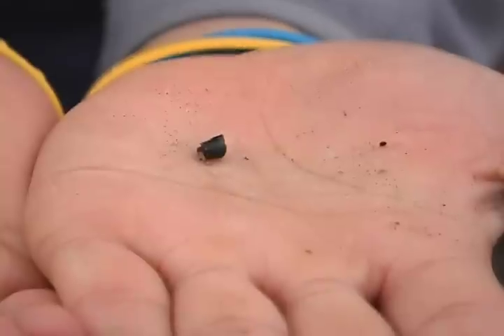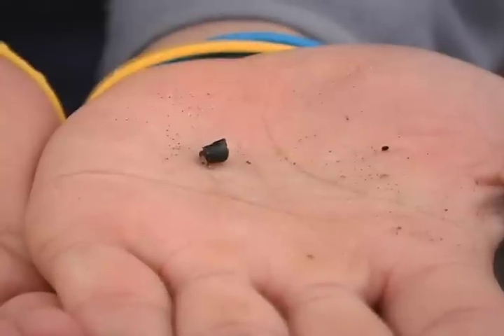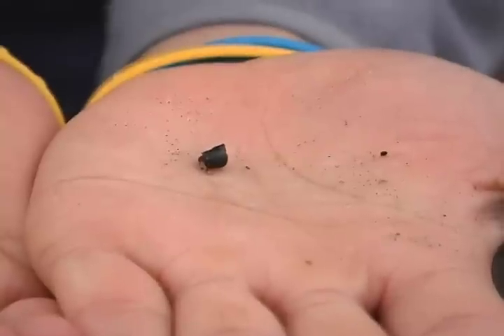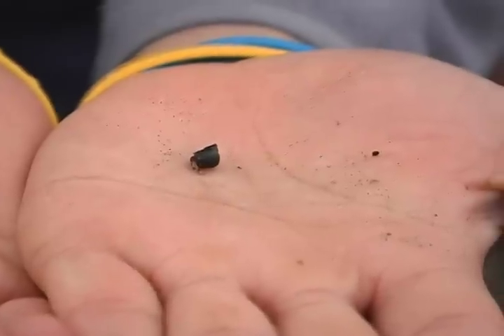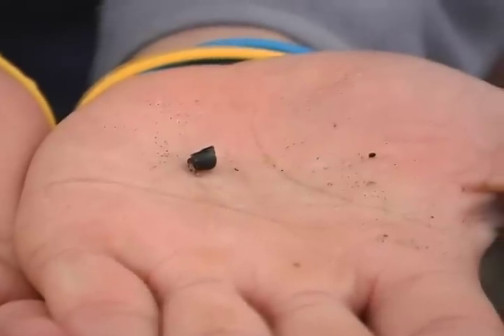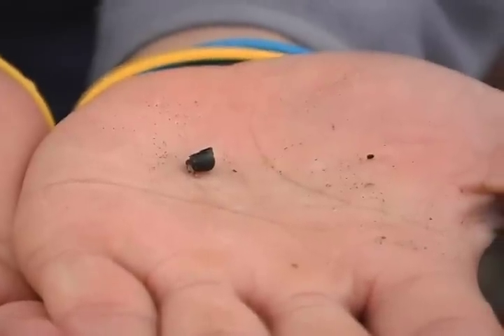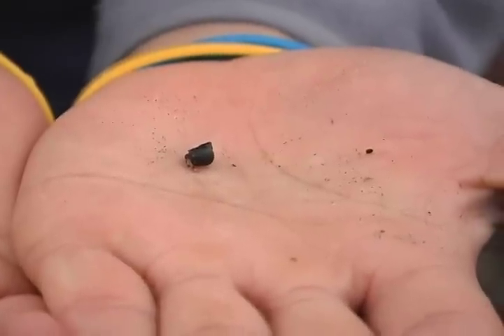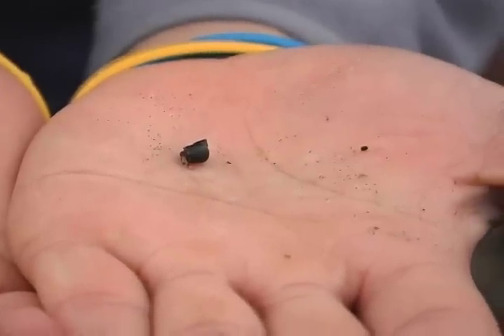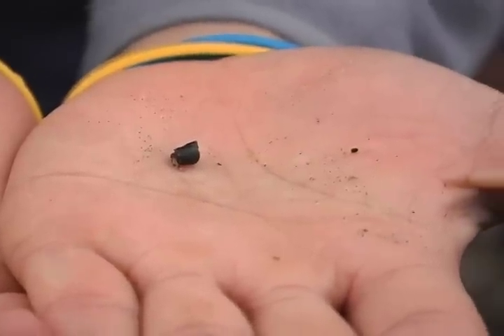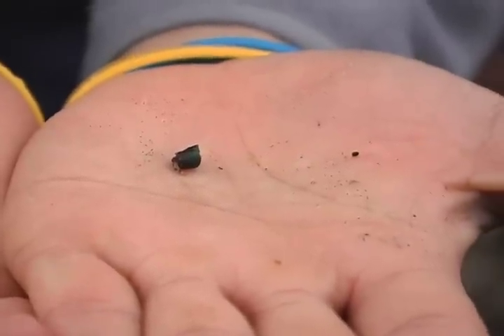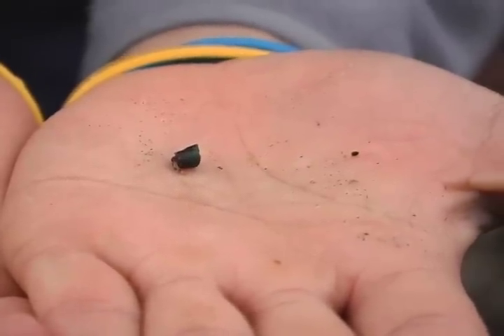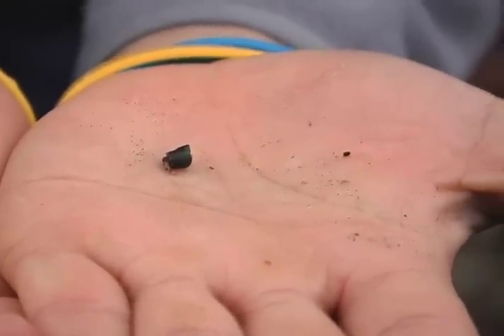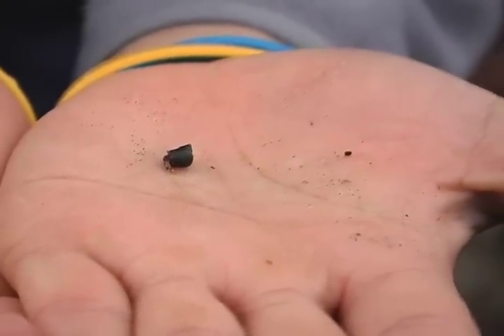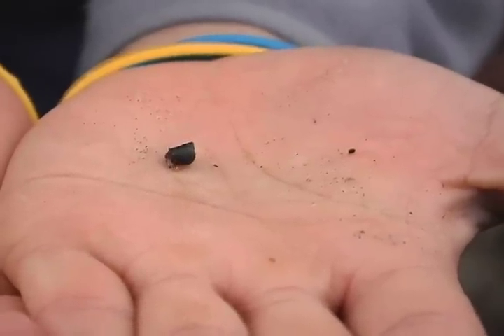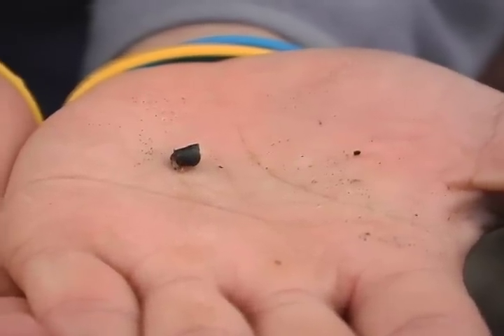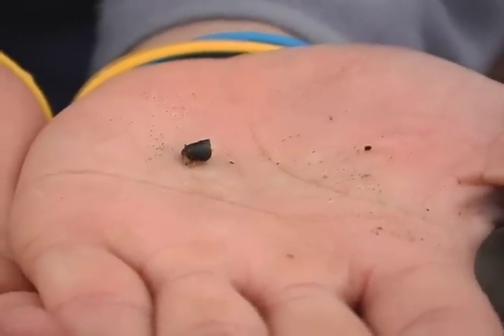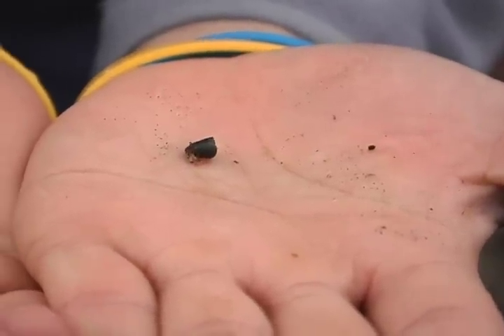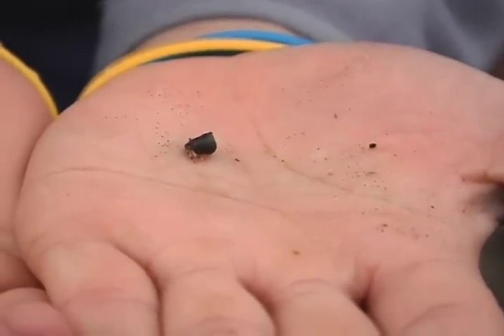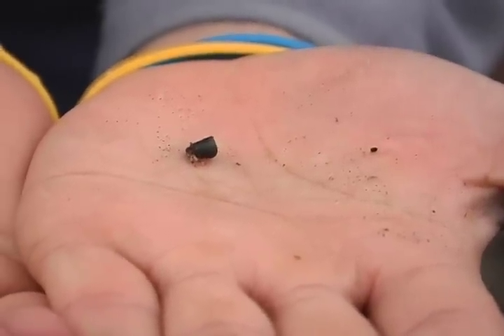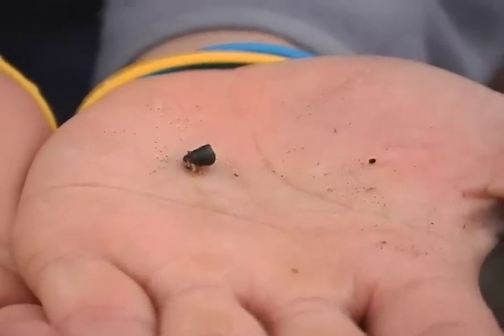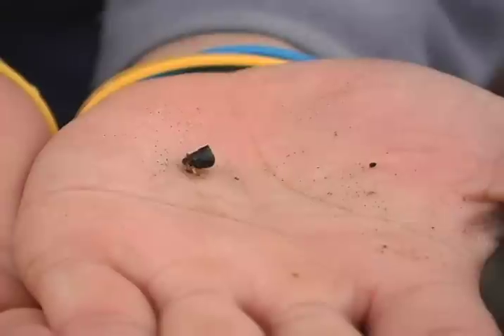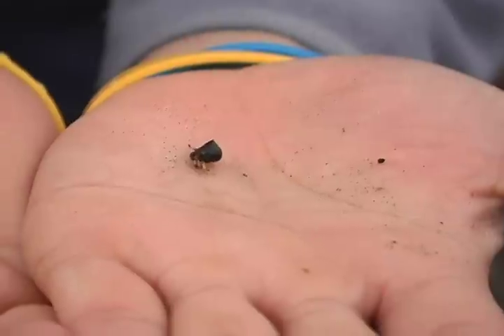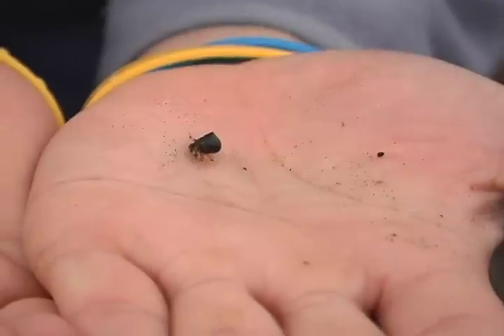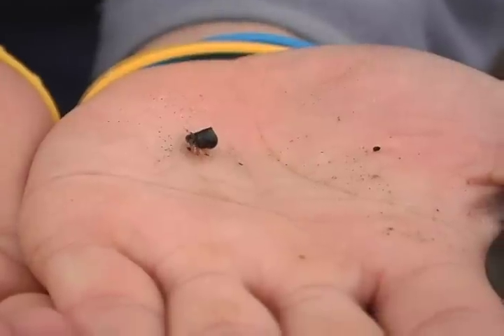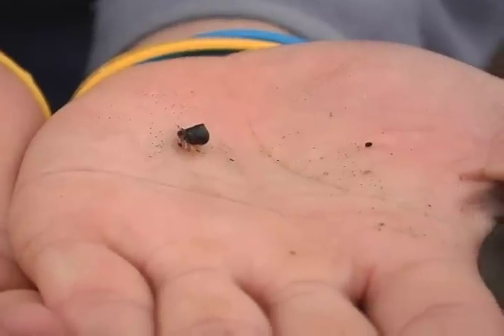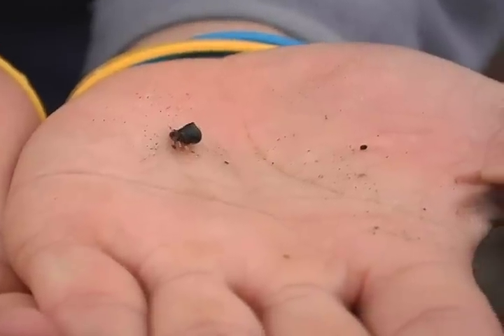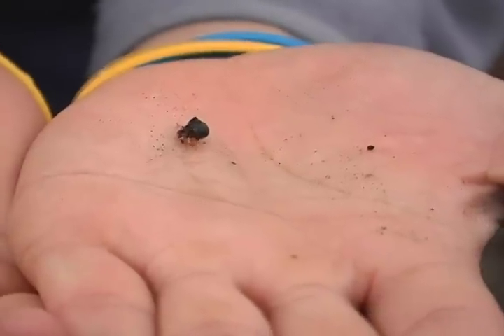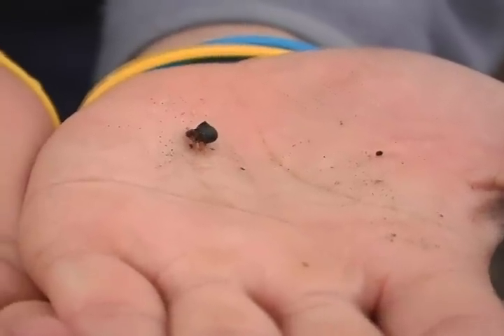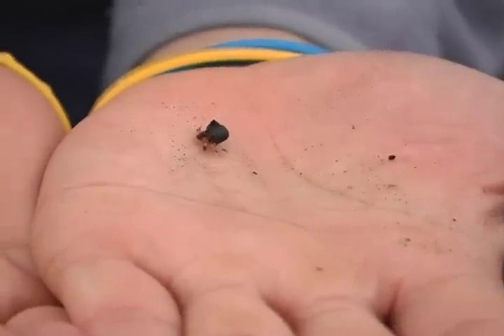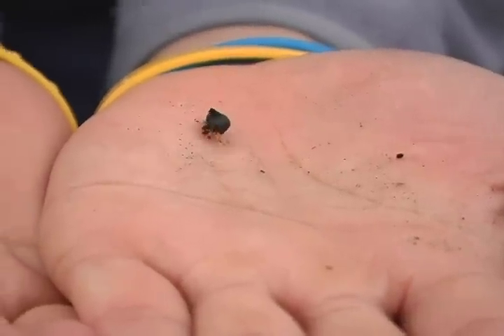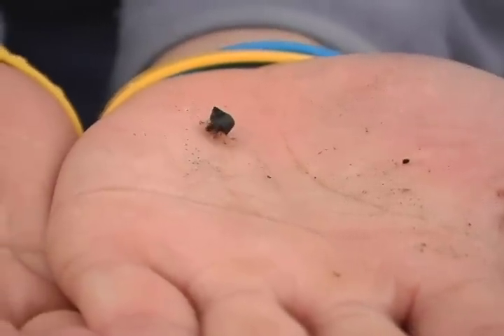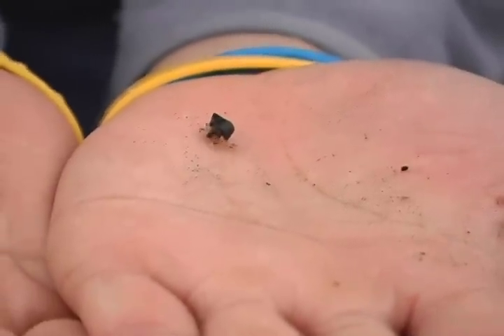Hermit crabs do not secrete a shell, so they must find an empty gastropod shell to live in for protection.